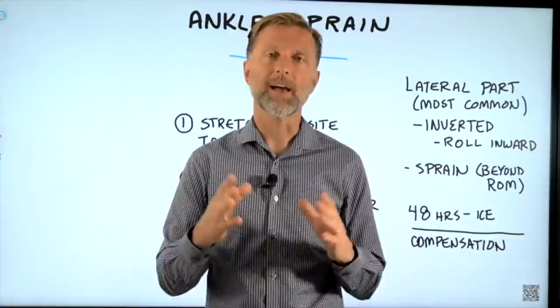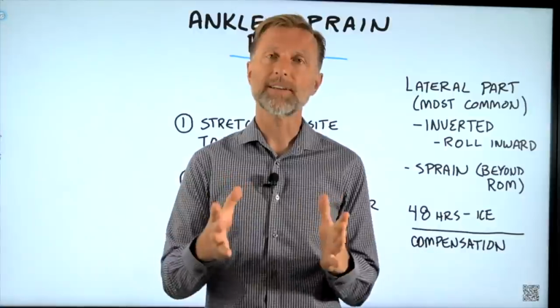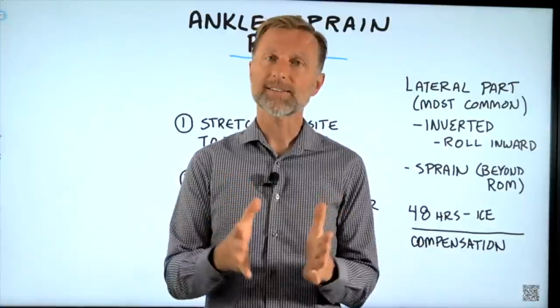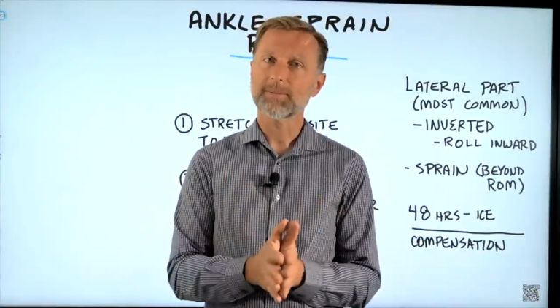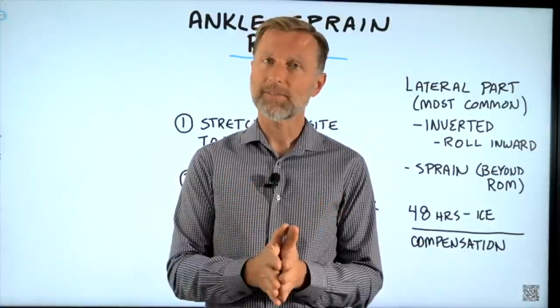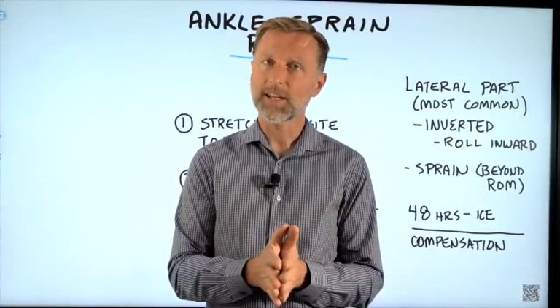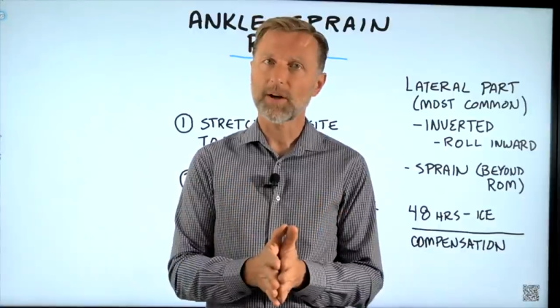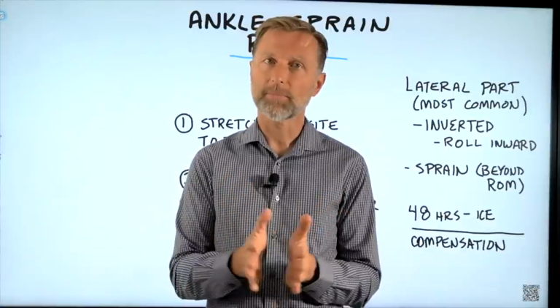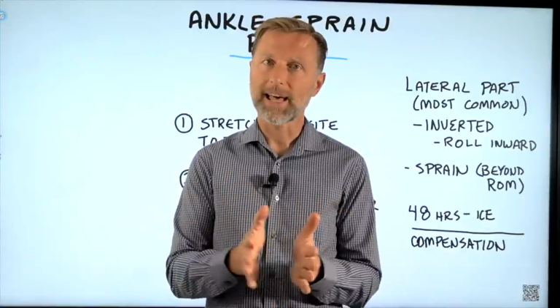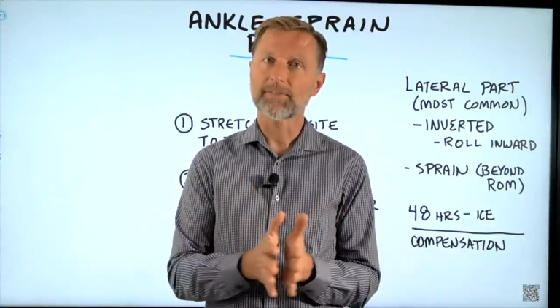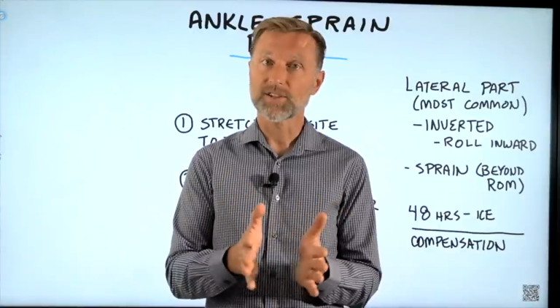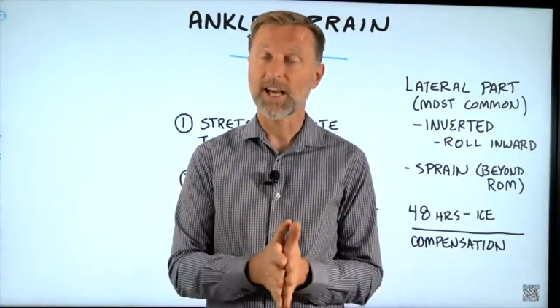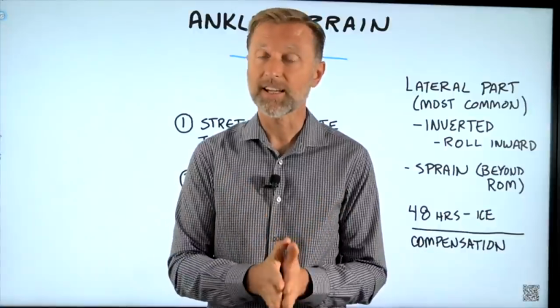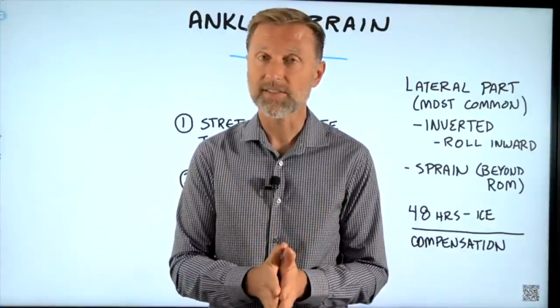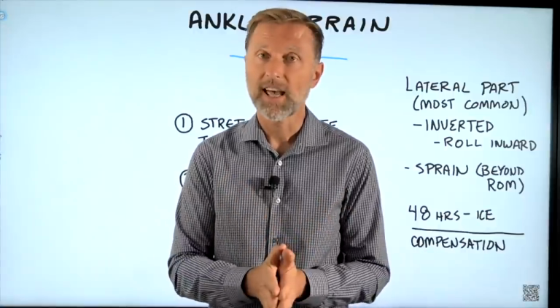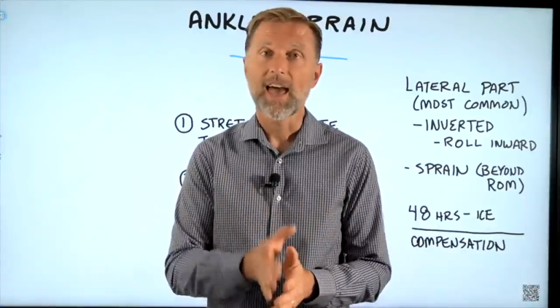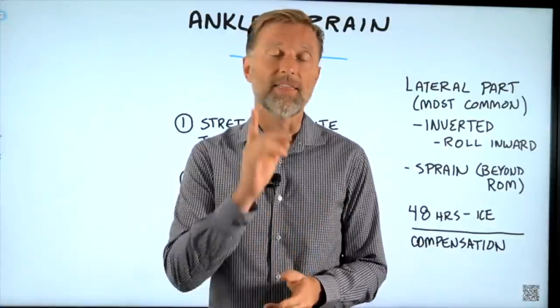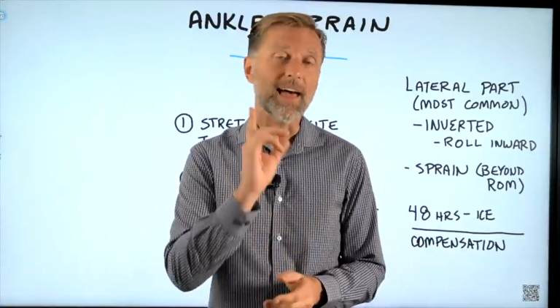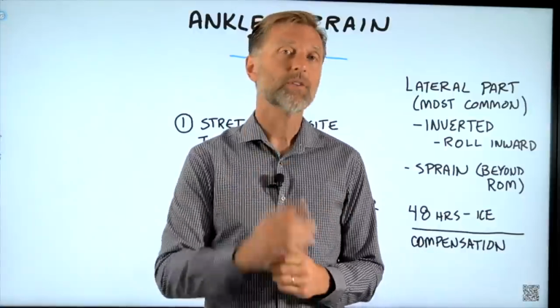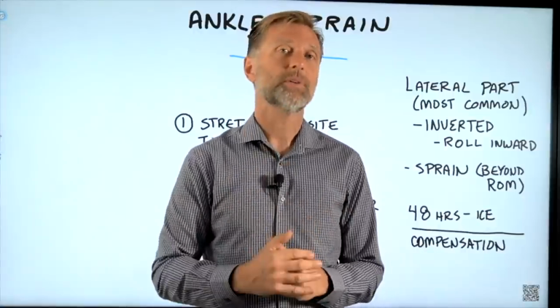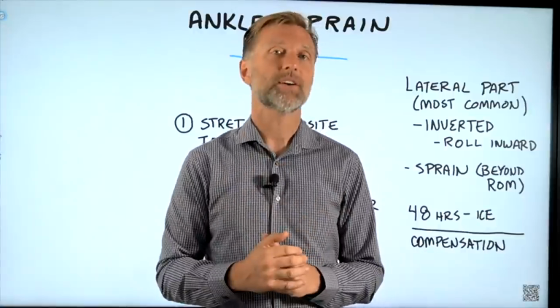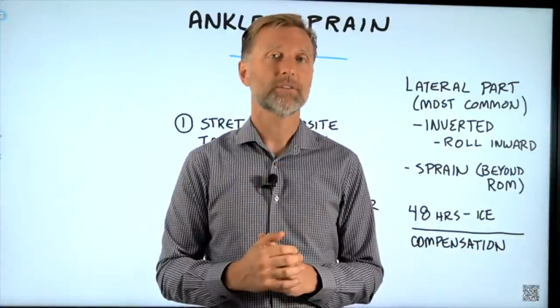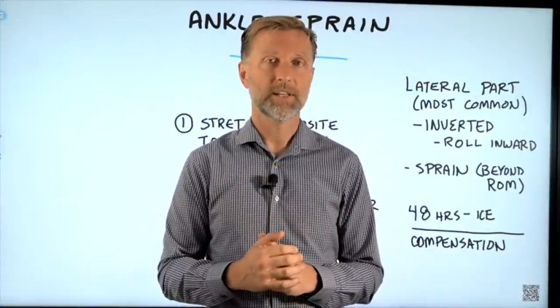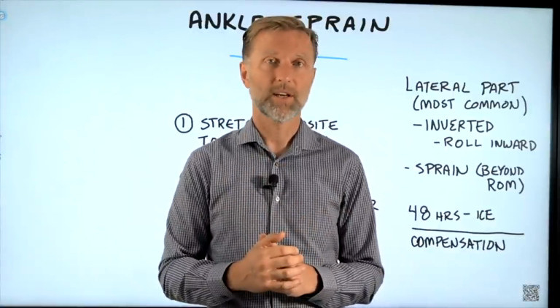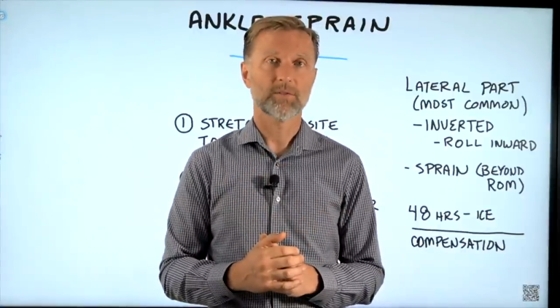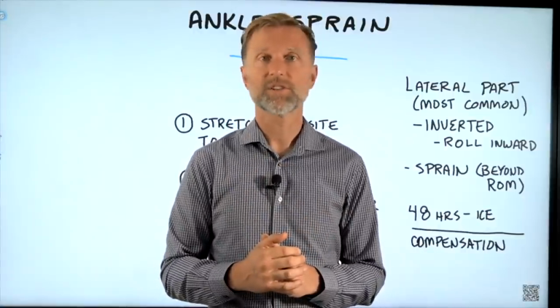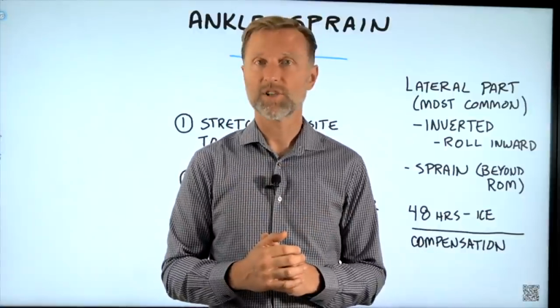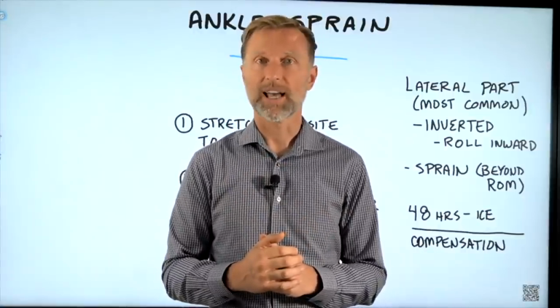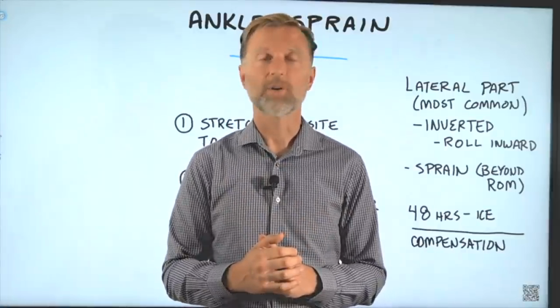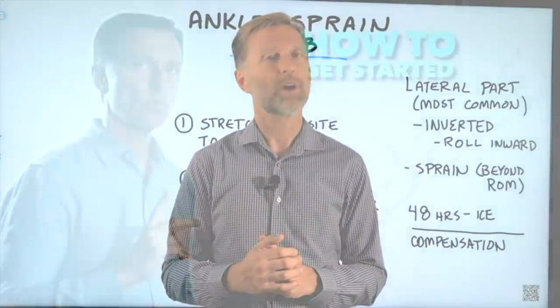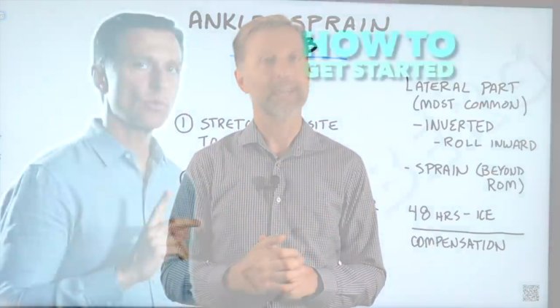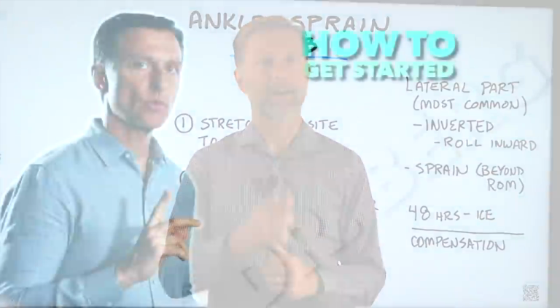If you have not seen my video on plantar fasciitis, that would be a good video to check out right now.